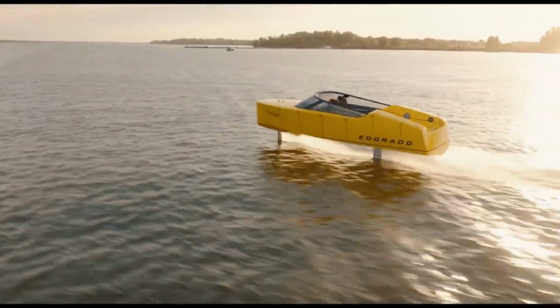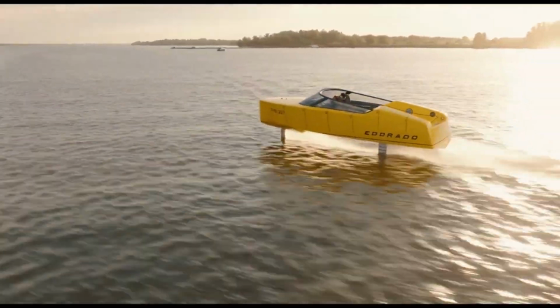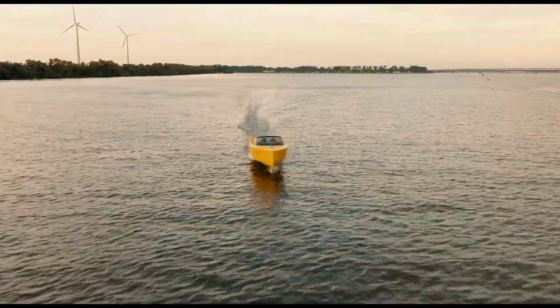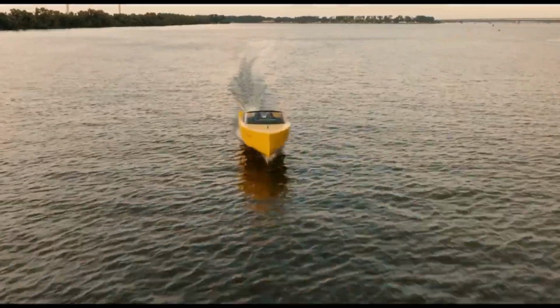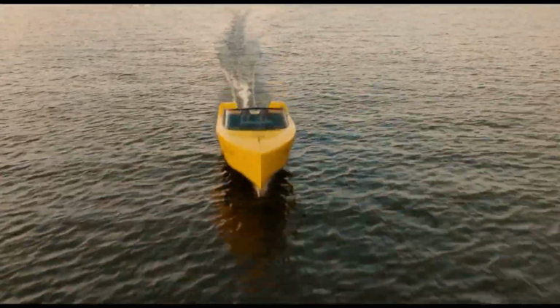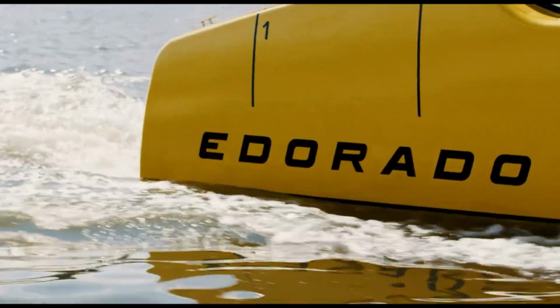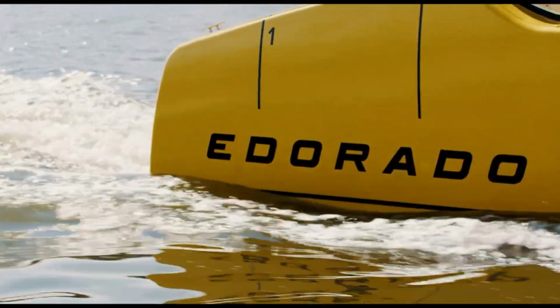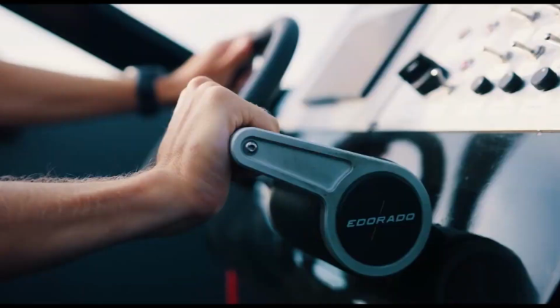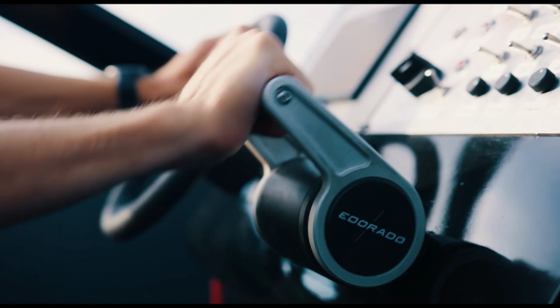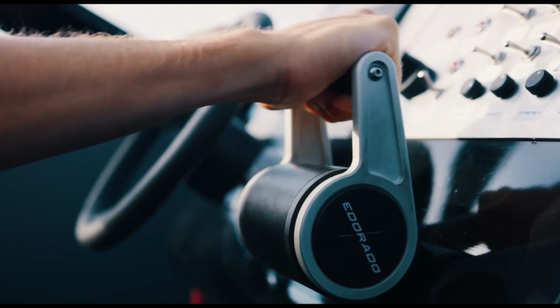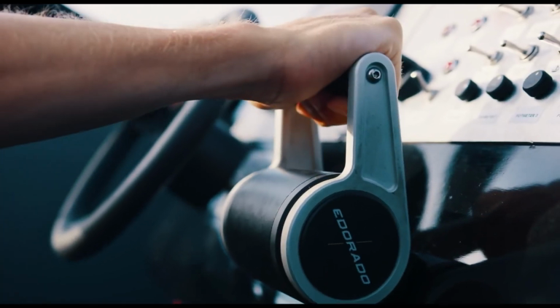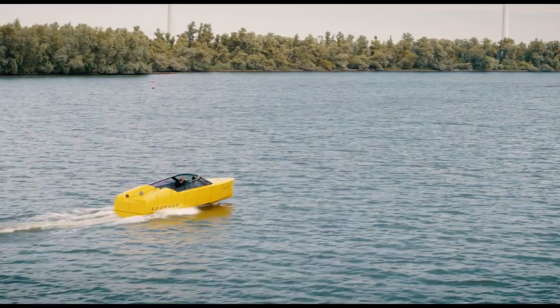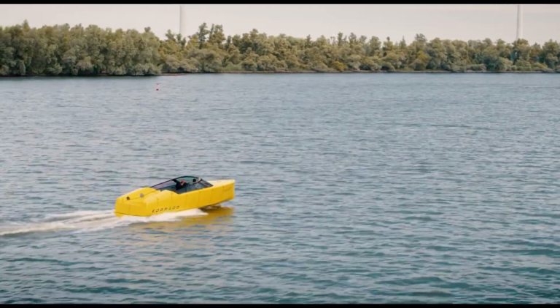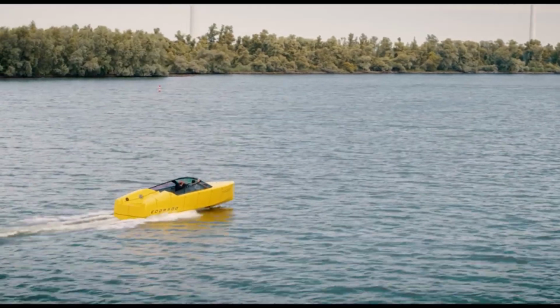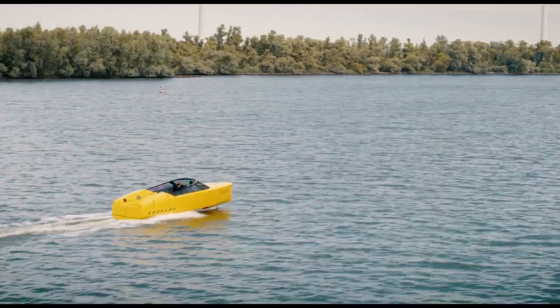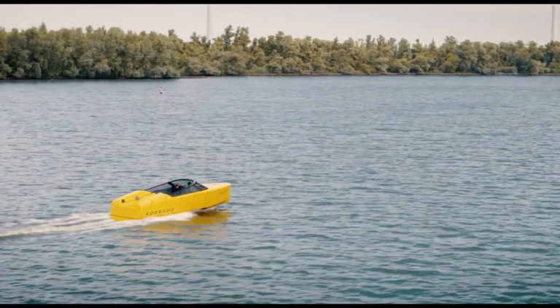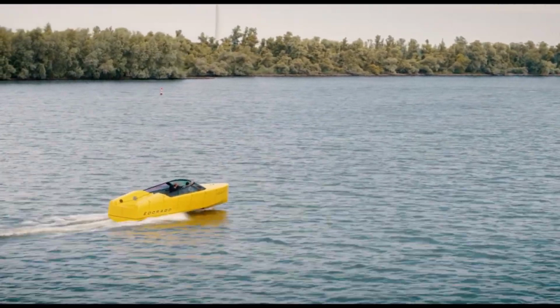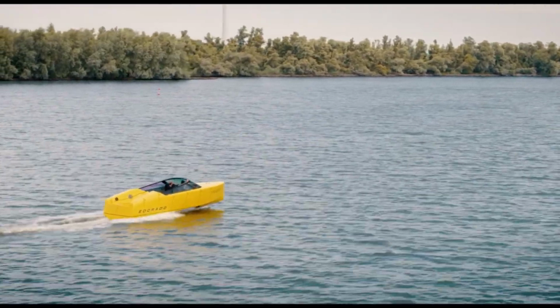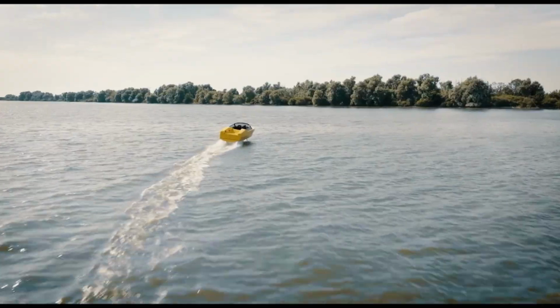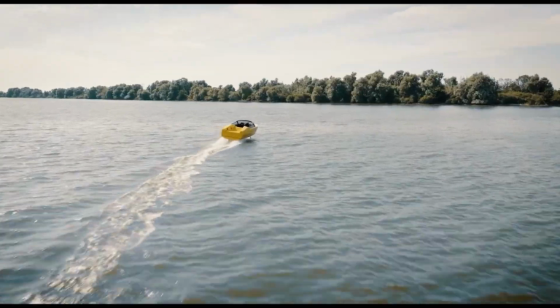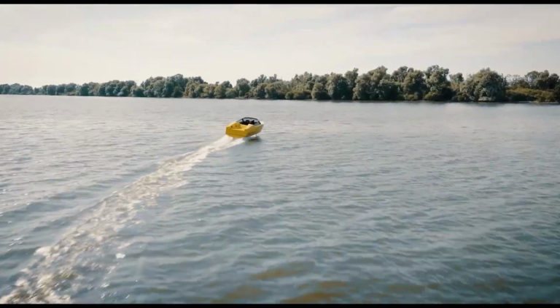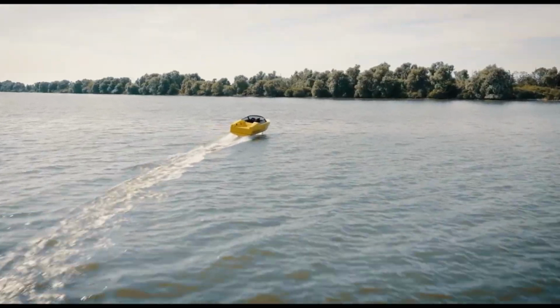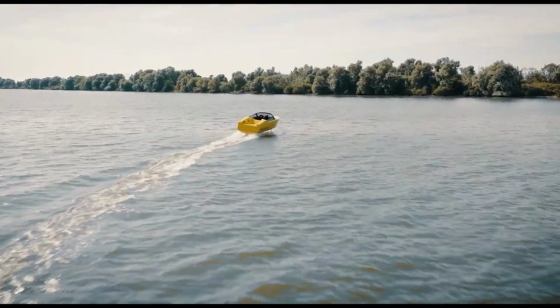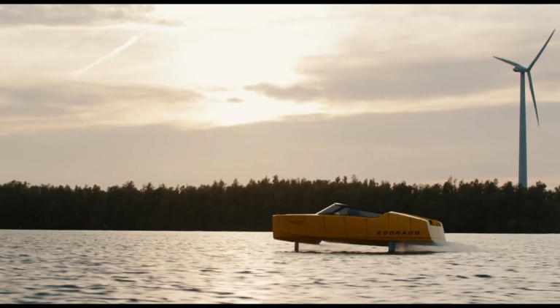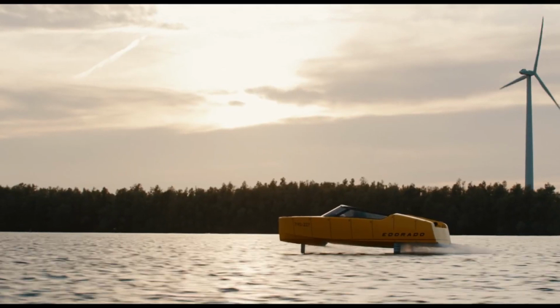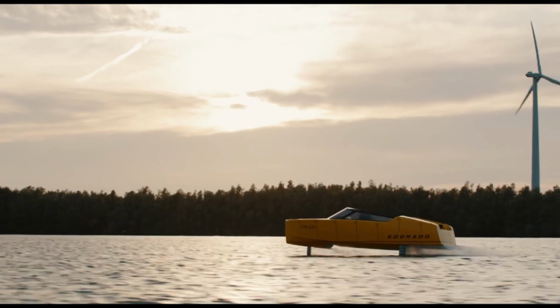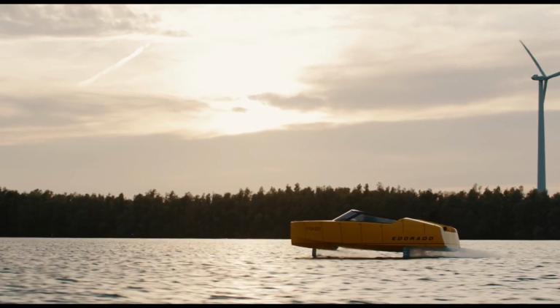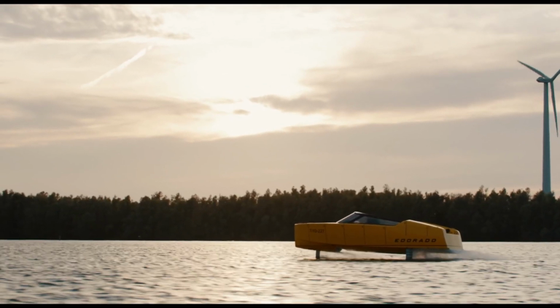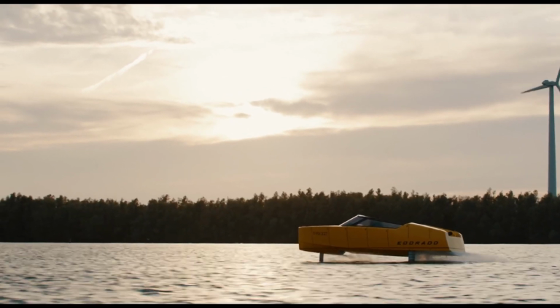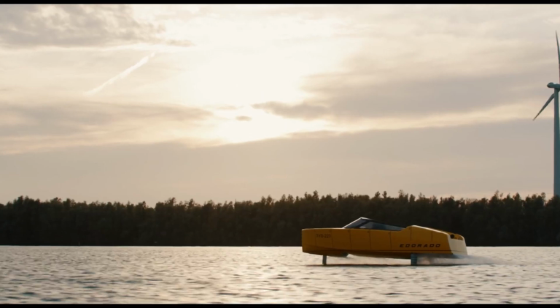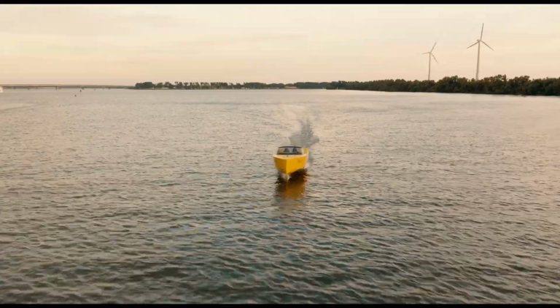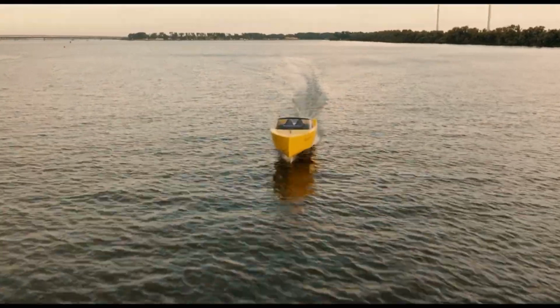Combining speed, style, and sustainability, the Iderado 8S represents the future of eco-friendly marine travel.